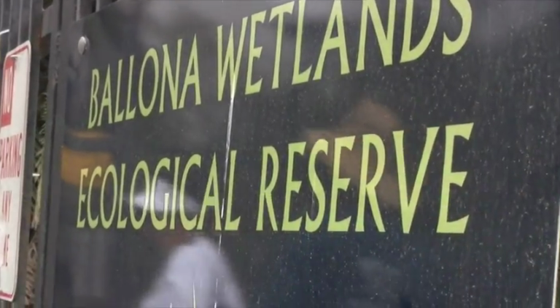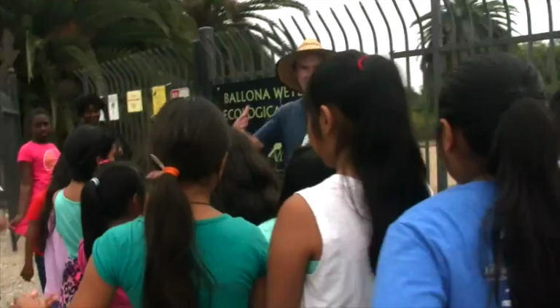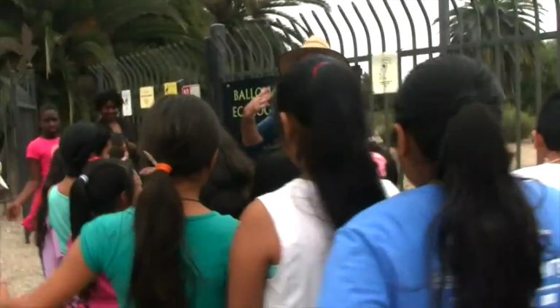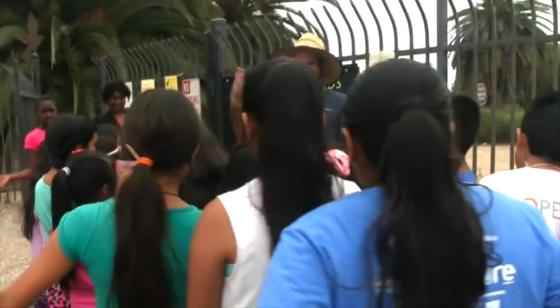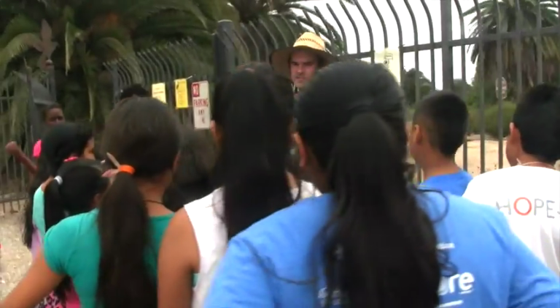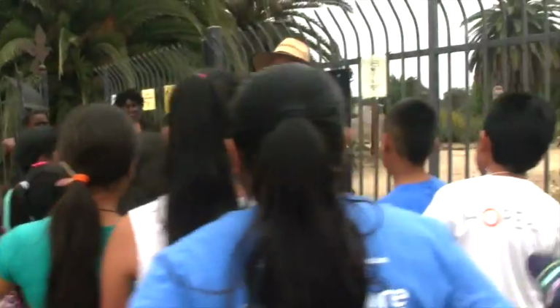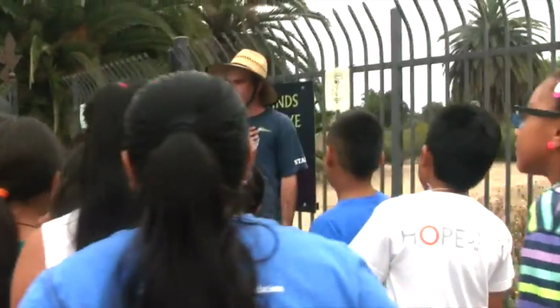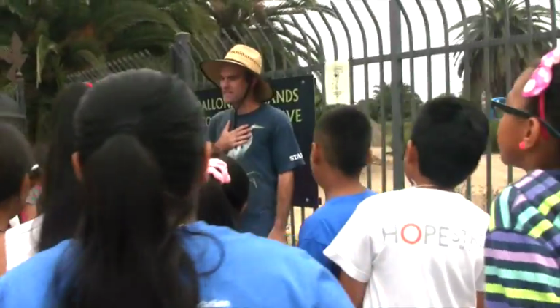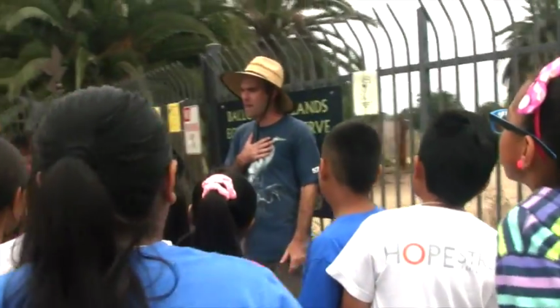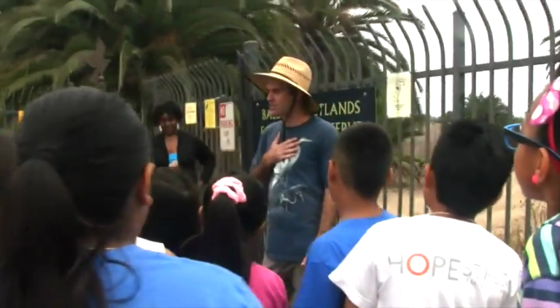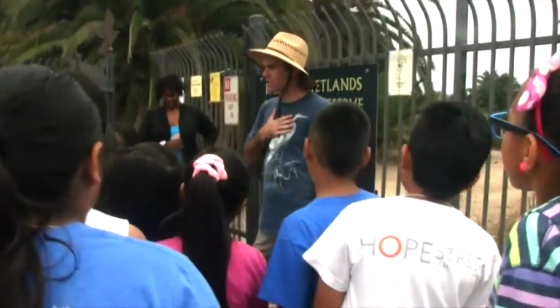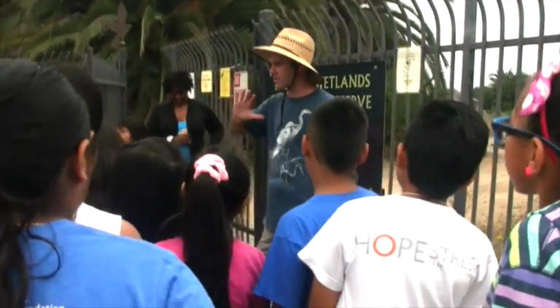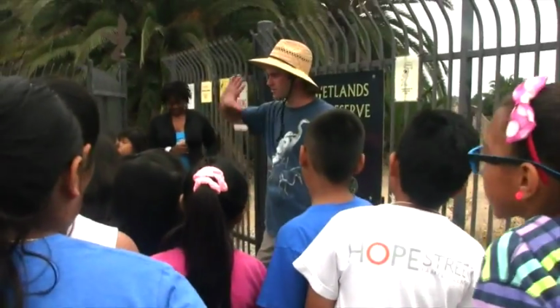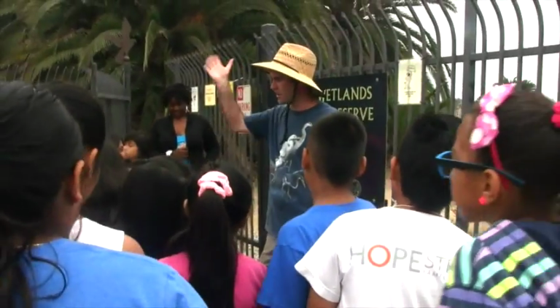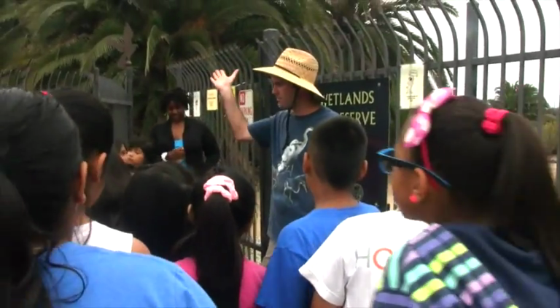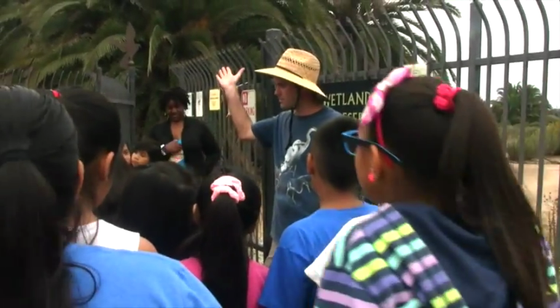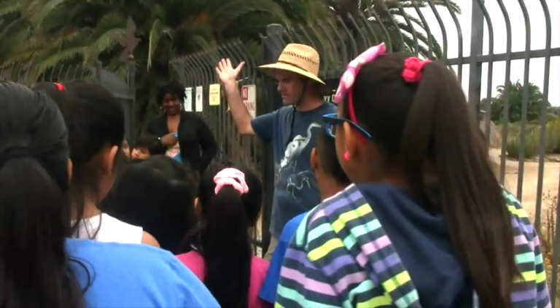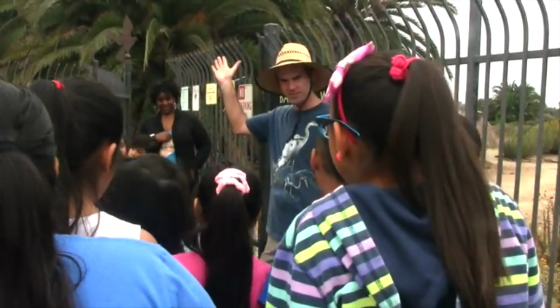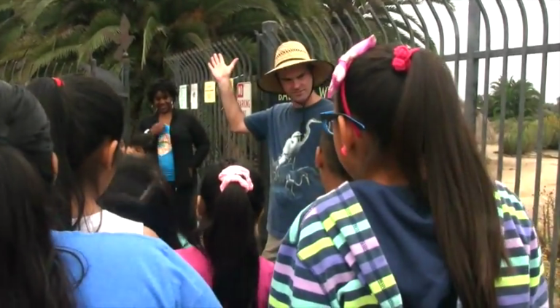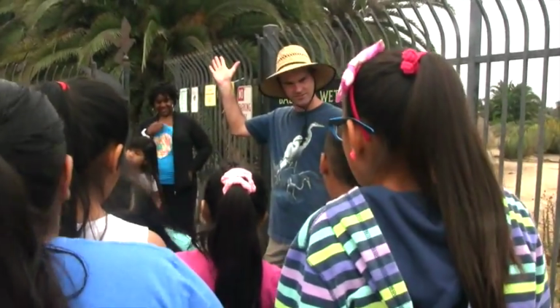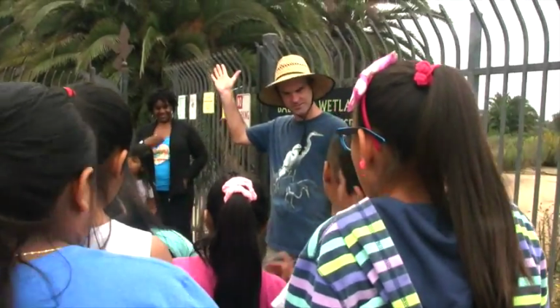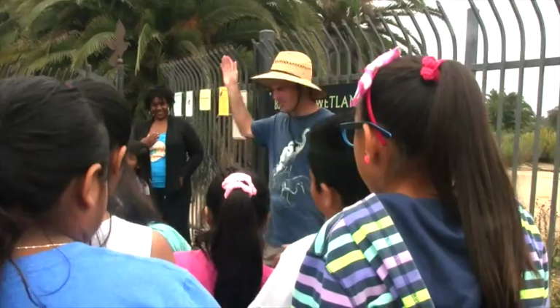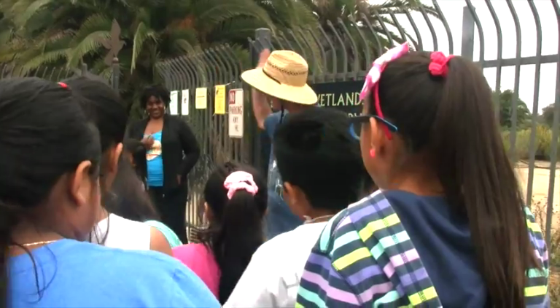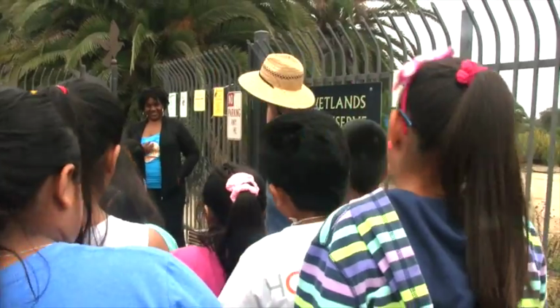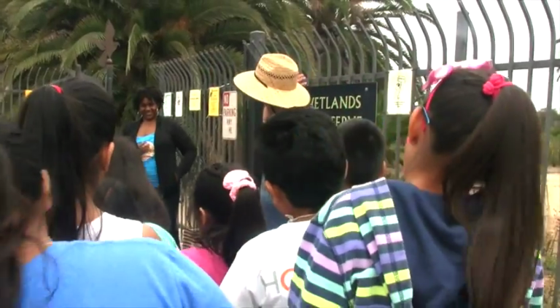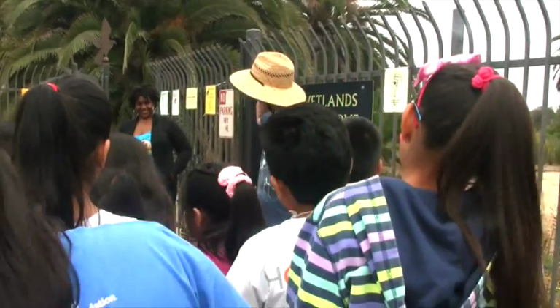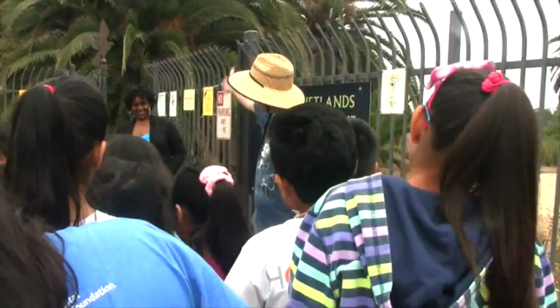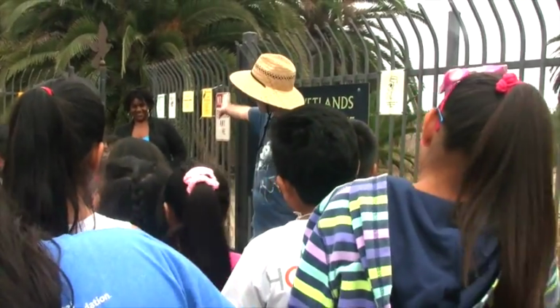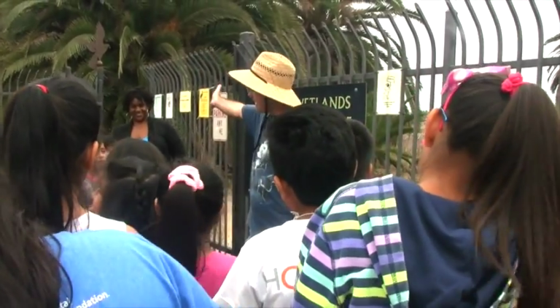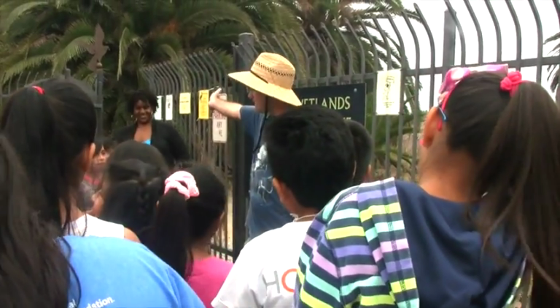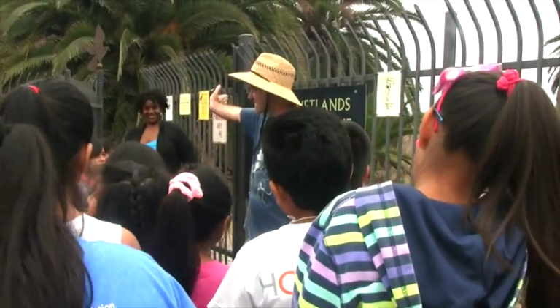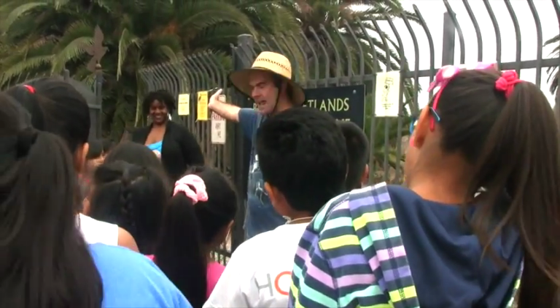My name, first of all, is Mr. Patrick. Hi, Mr. Patrick. Good day.